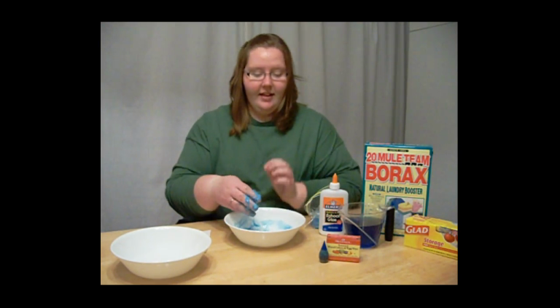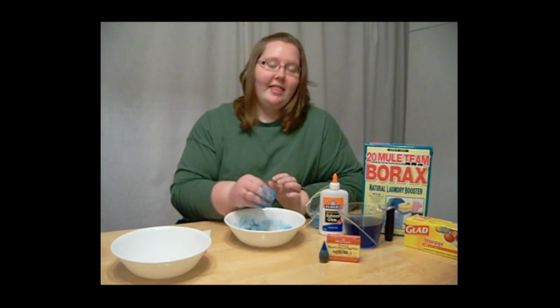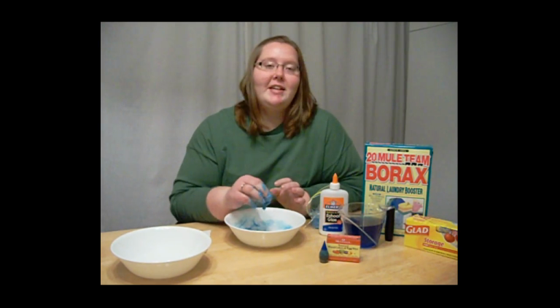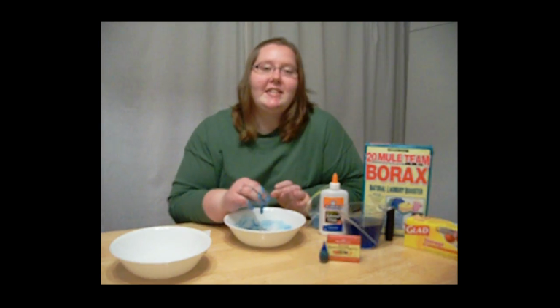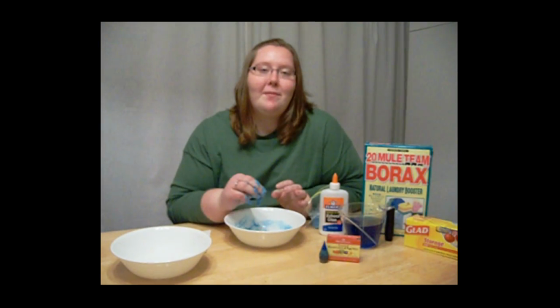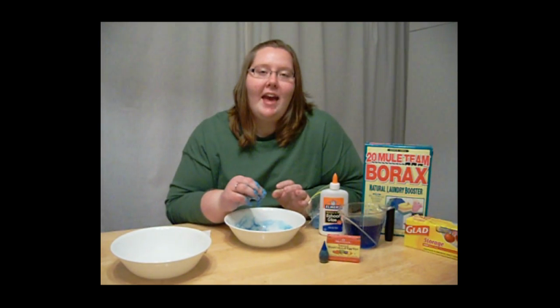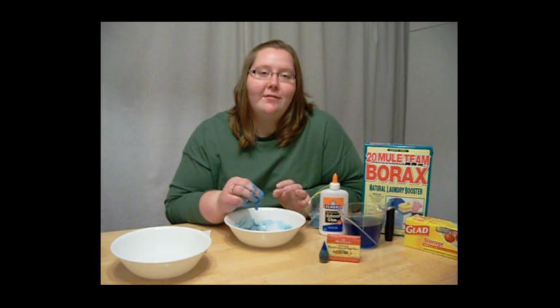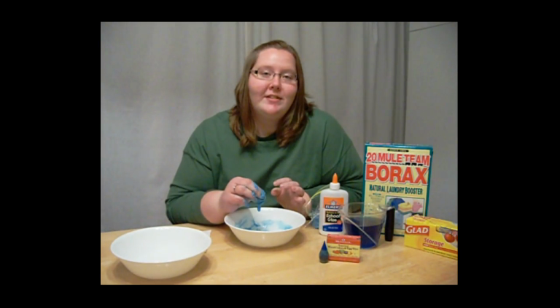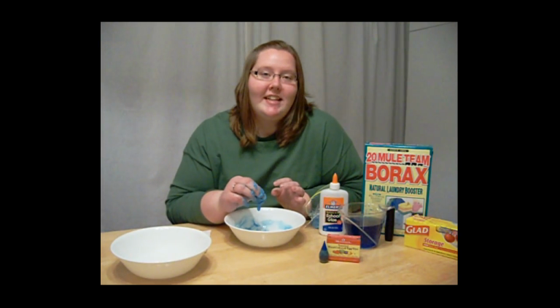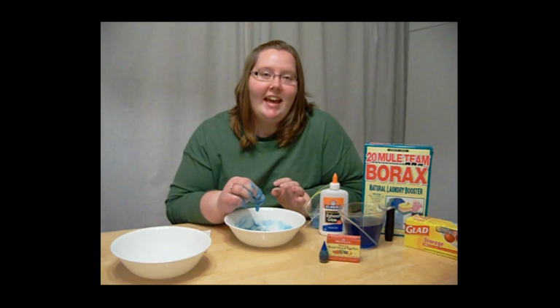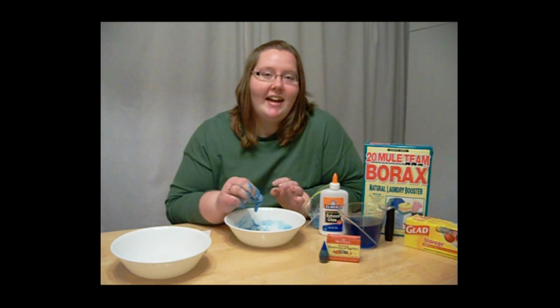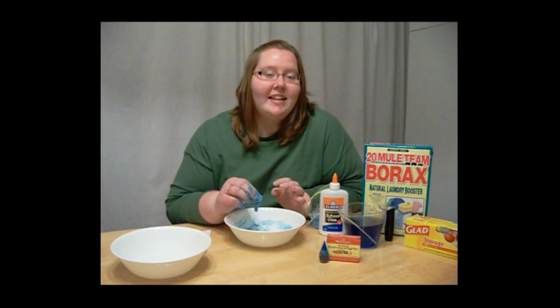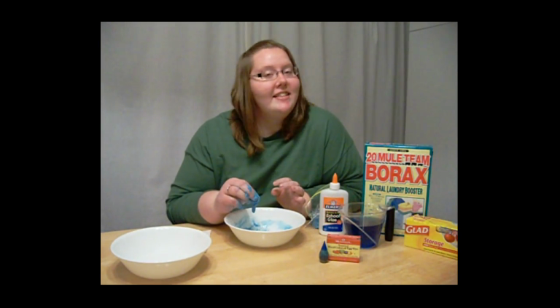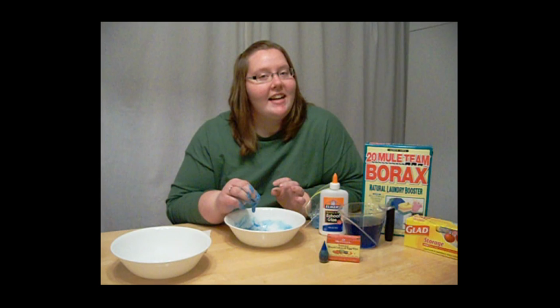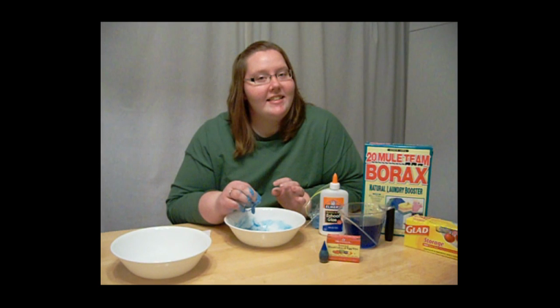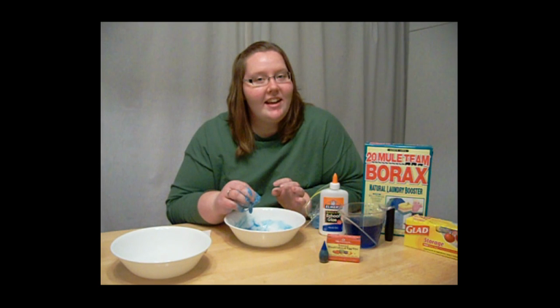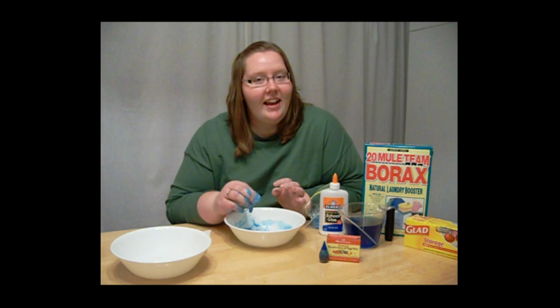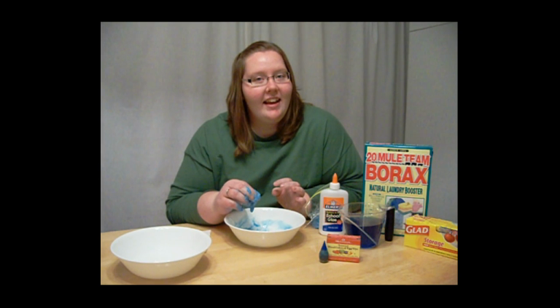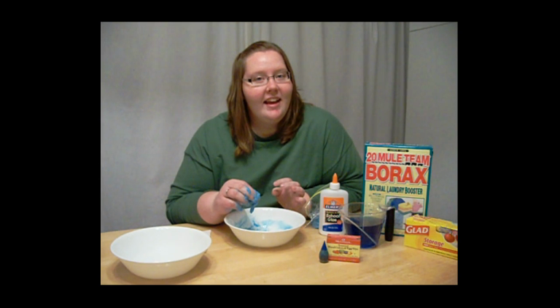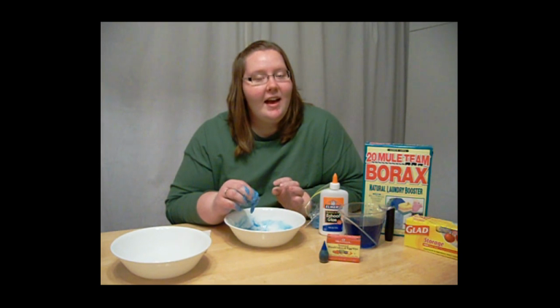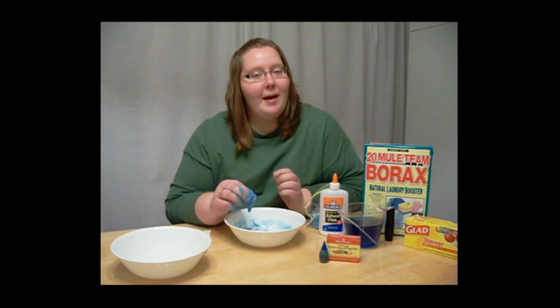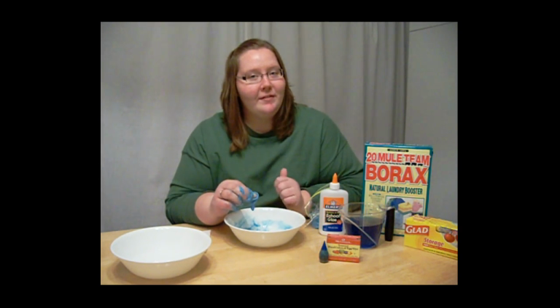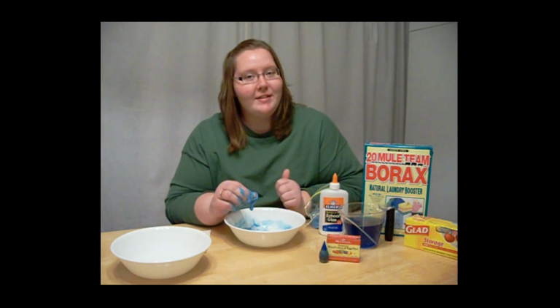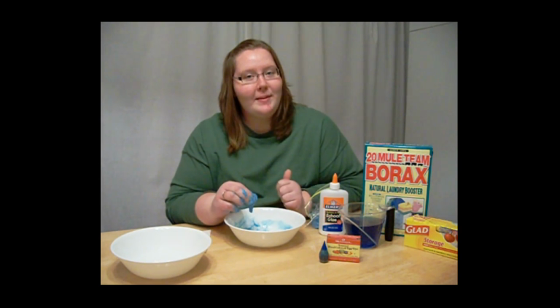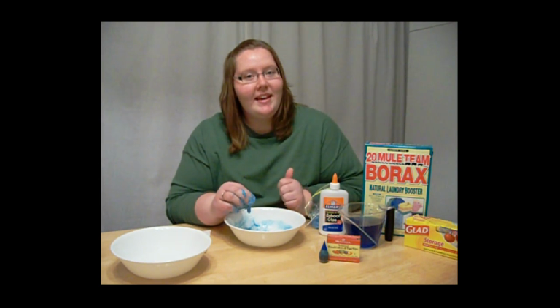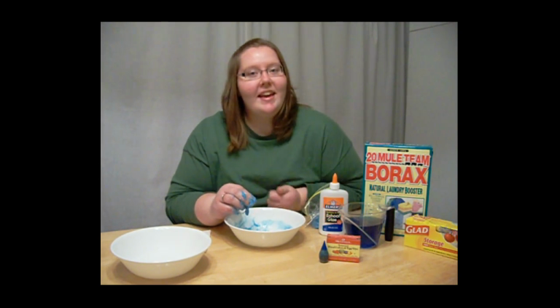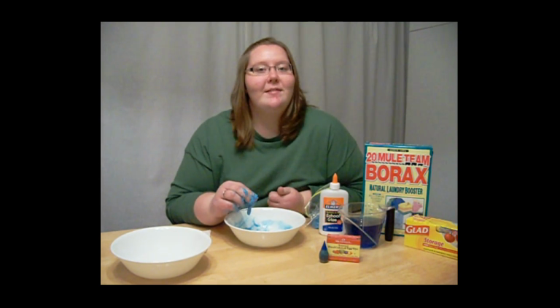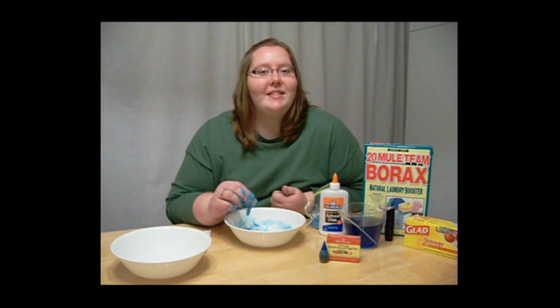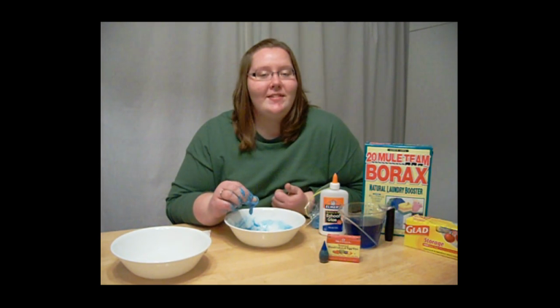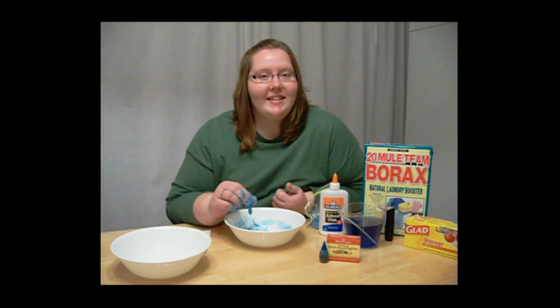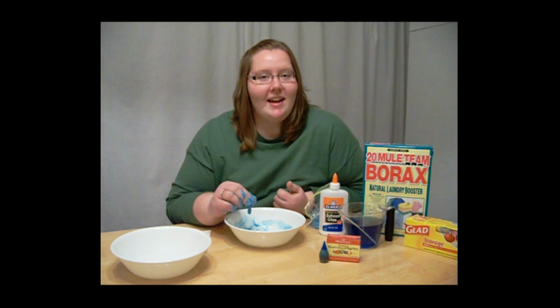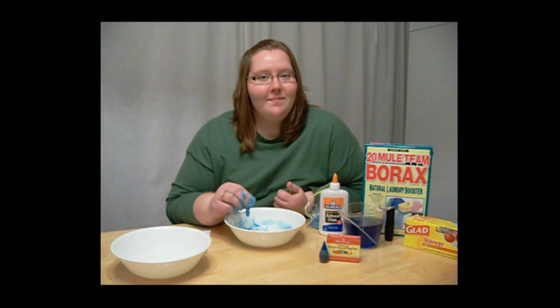That's all the time we have for today on Saturday Science. I'm Professor B, and we'll see you next time.